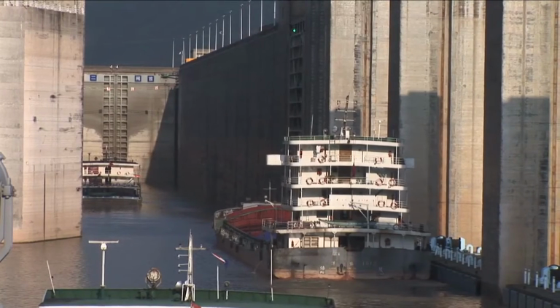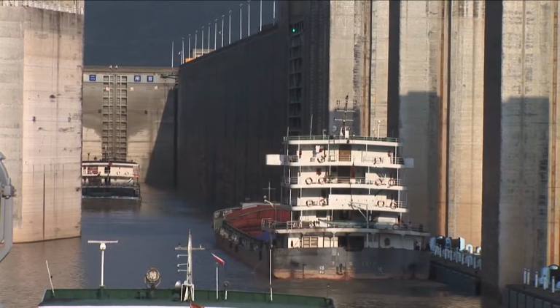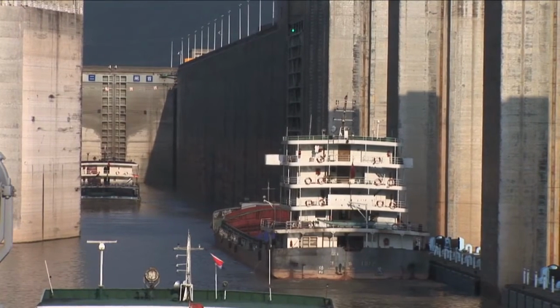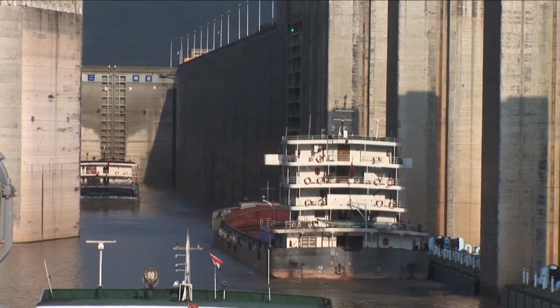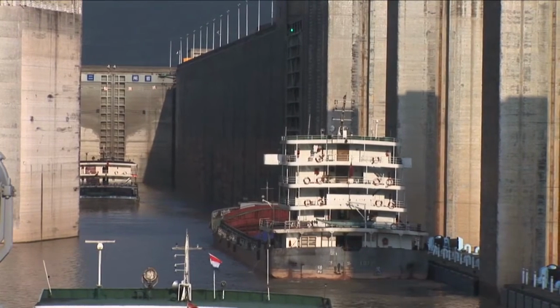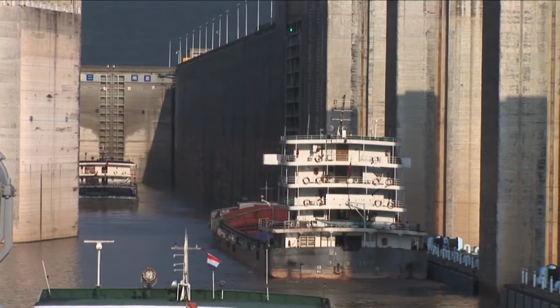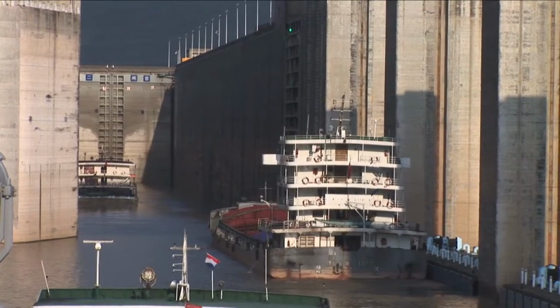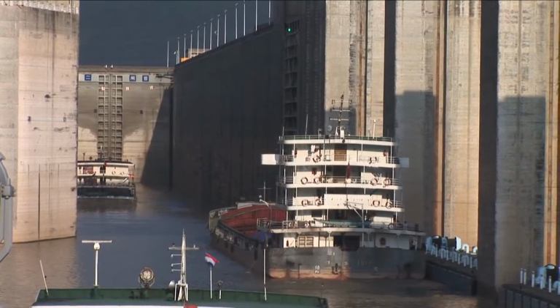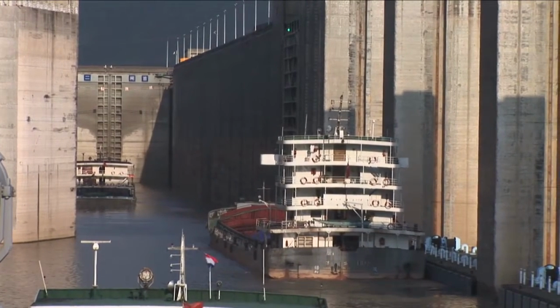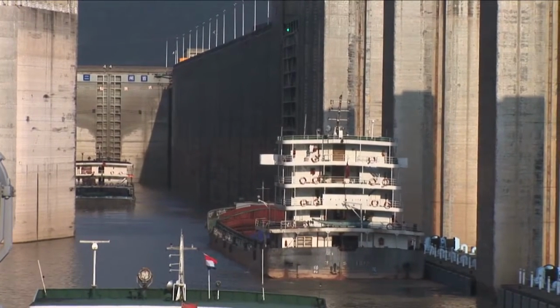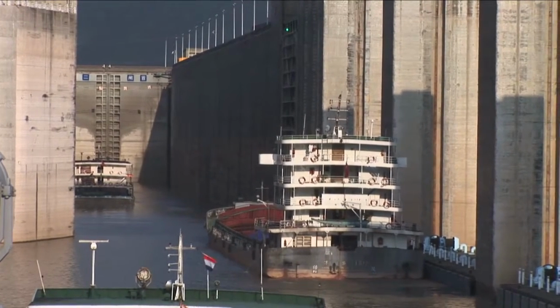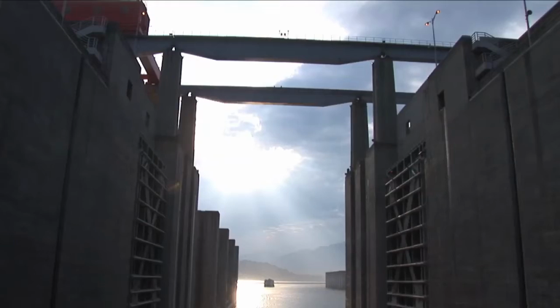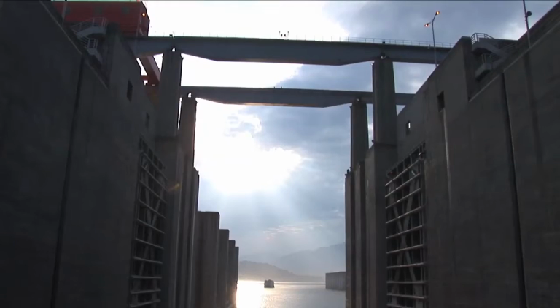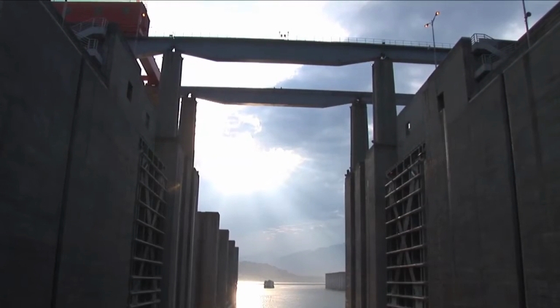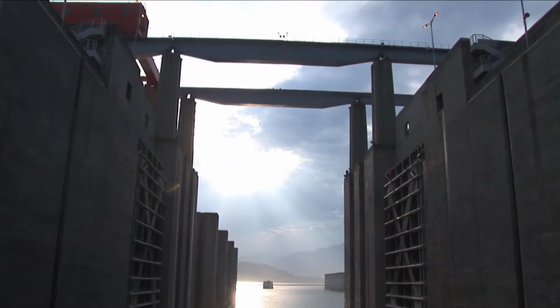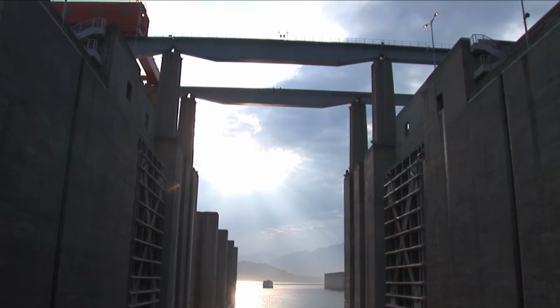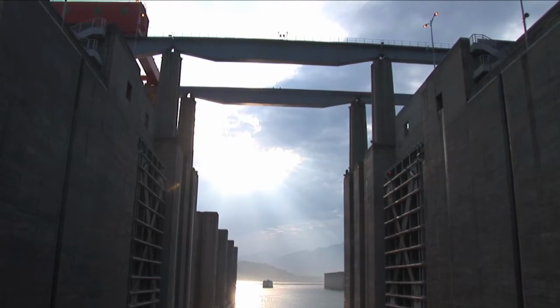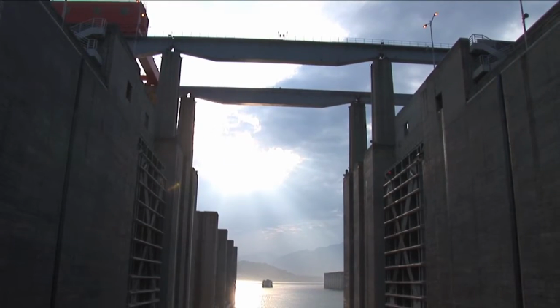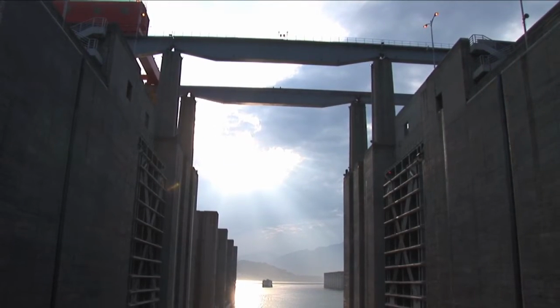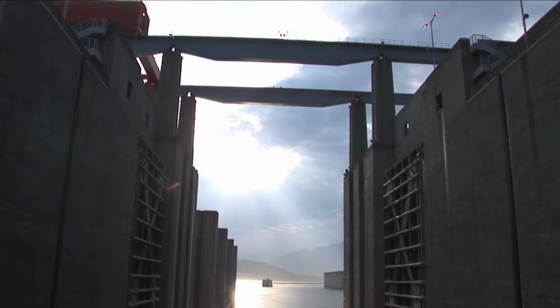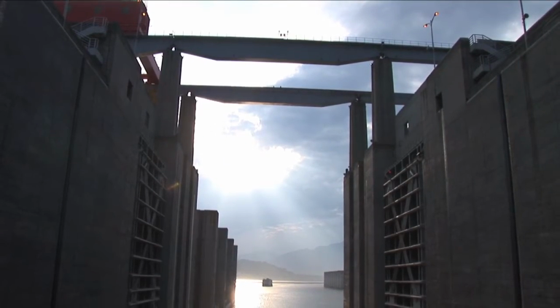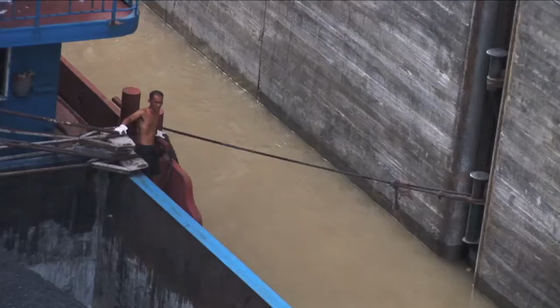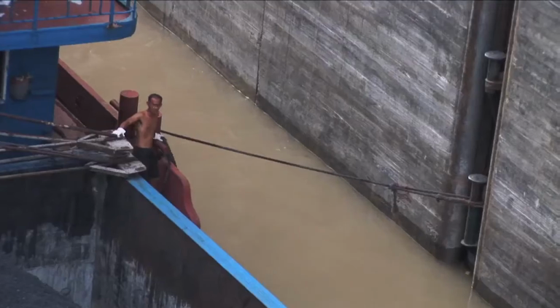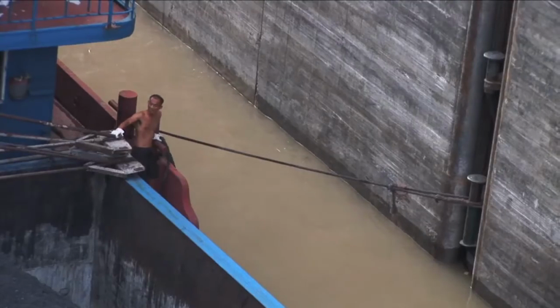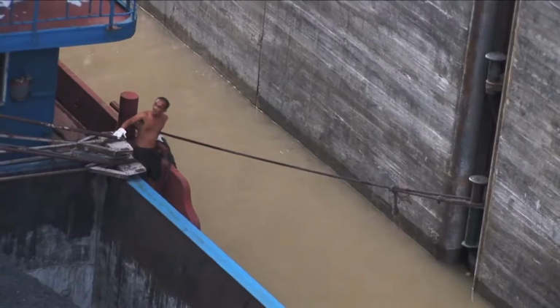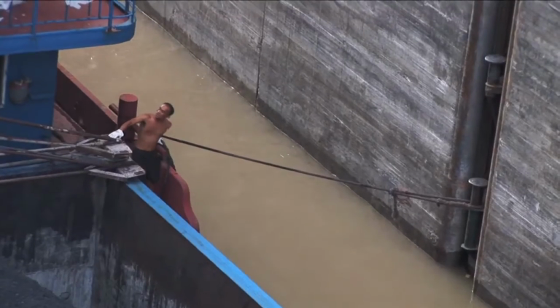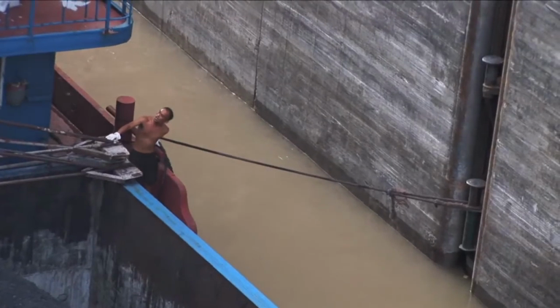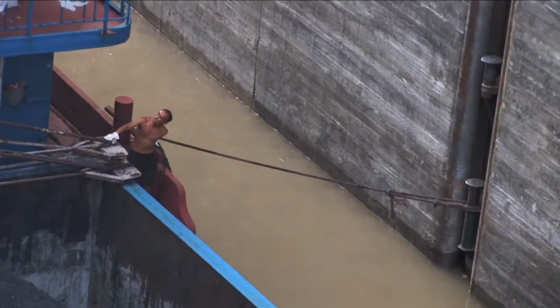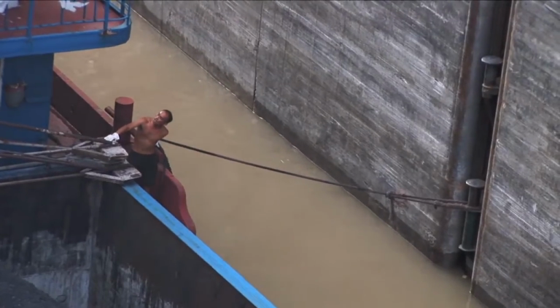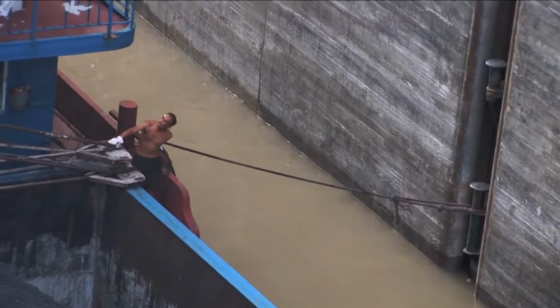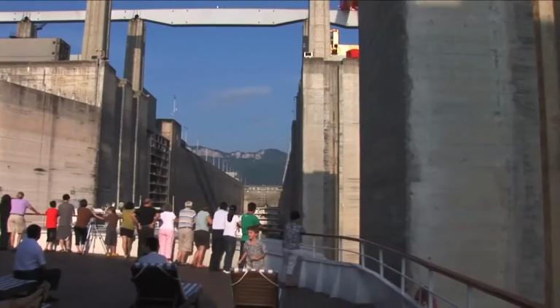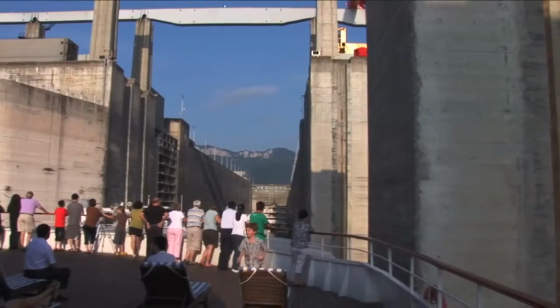Our boat is dwarfed by the scale of the pillars, concrete and machinery all around us.